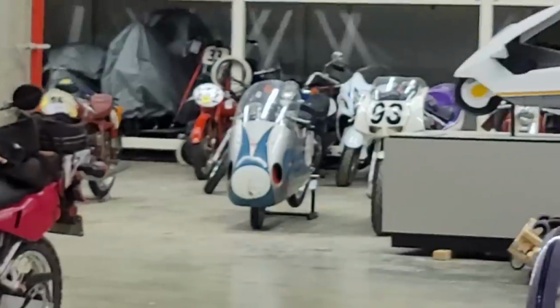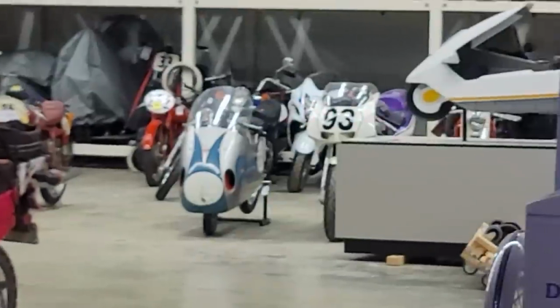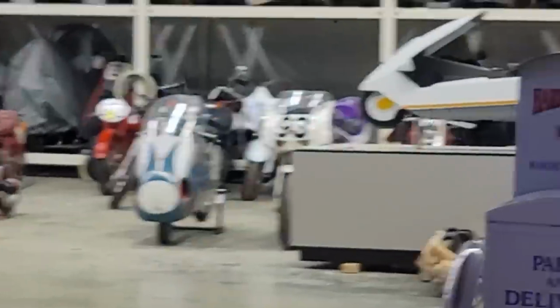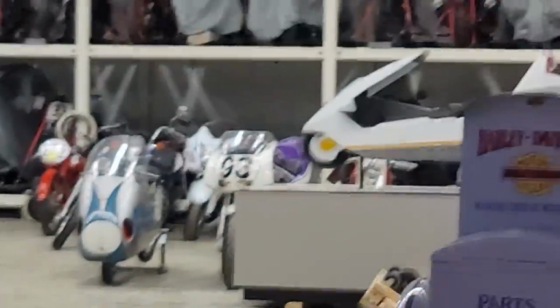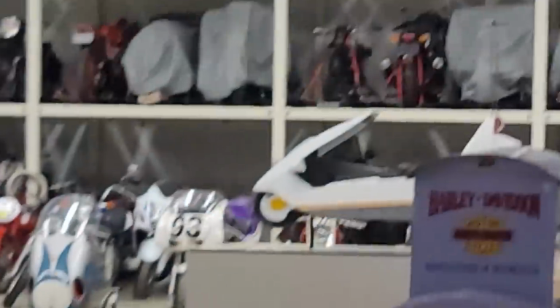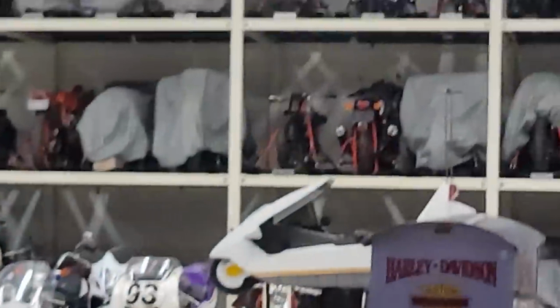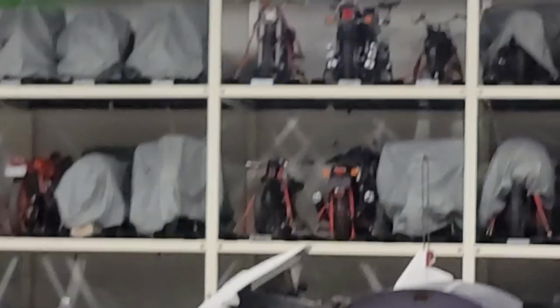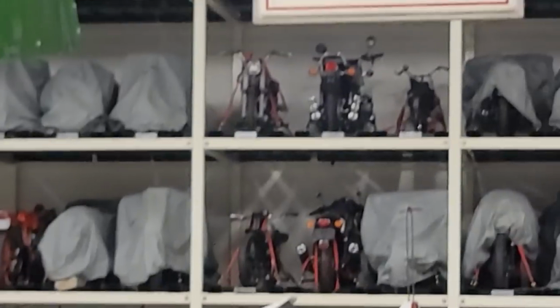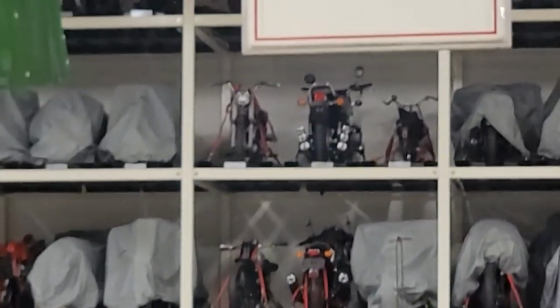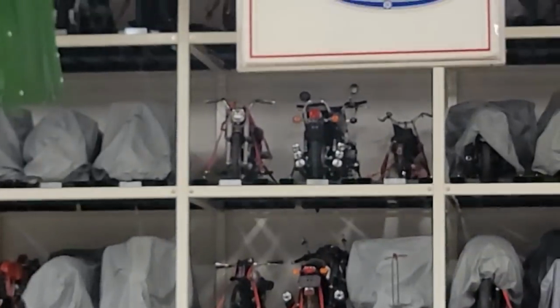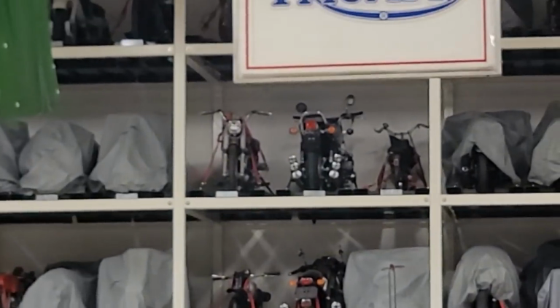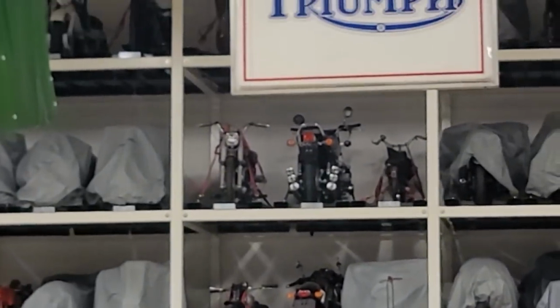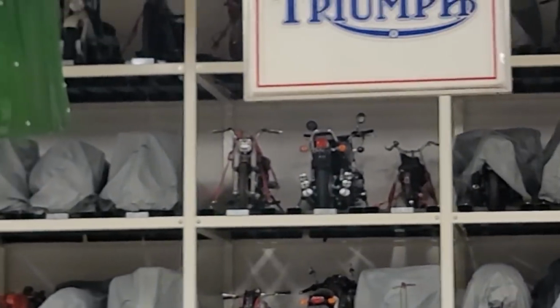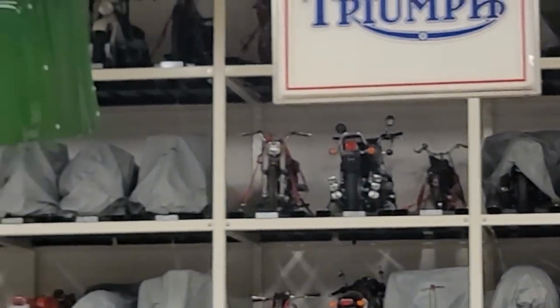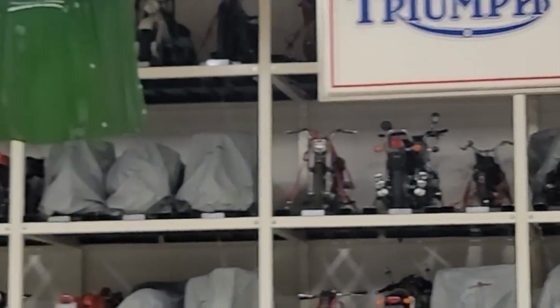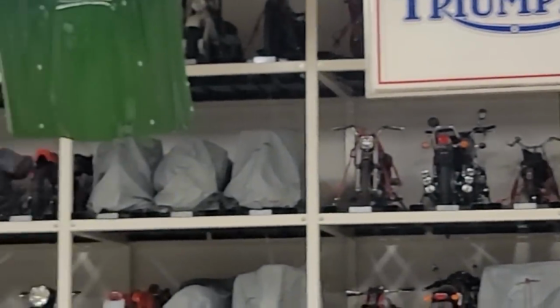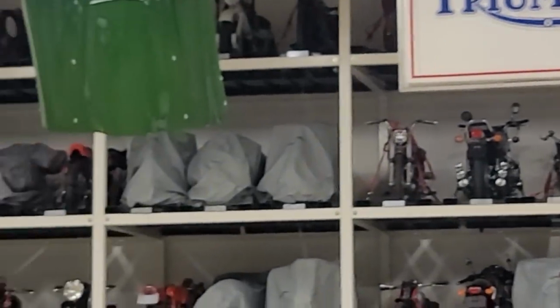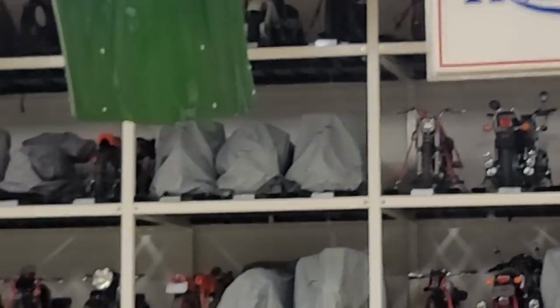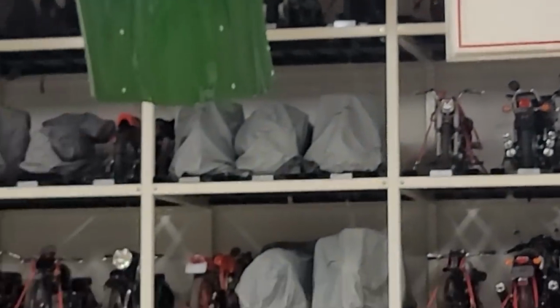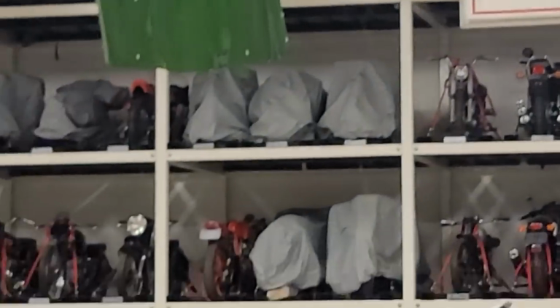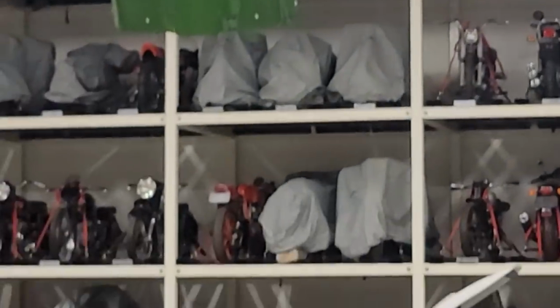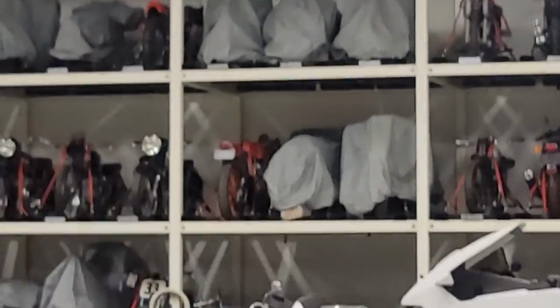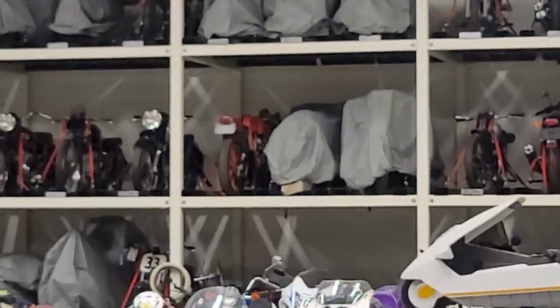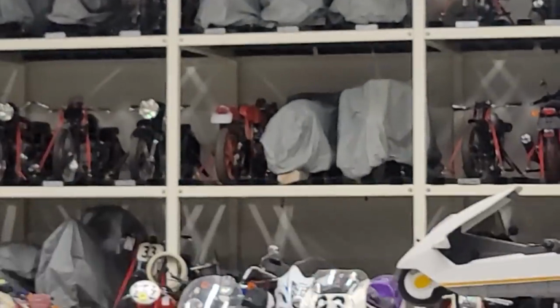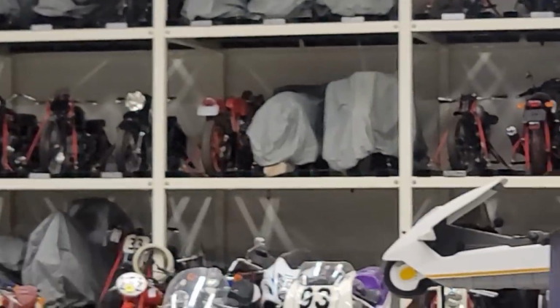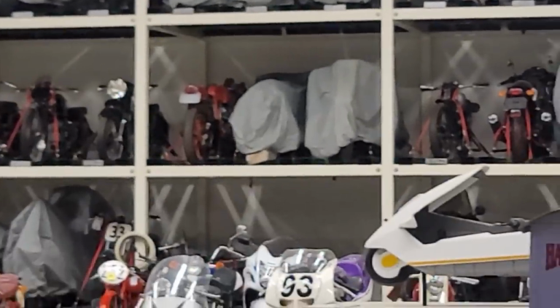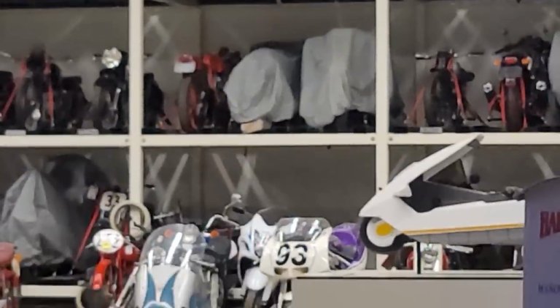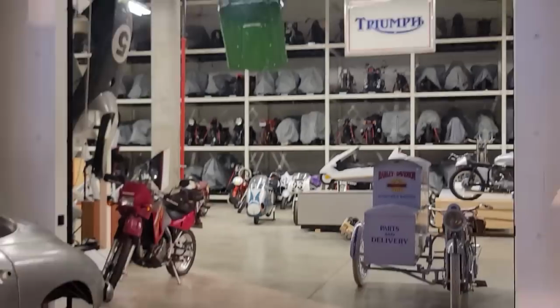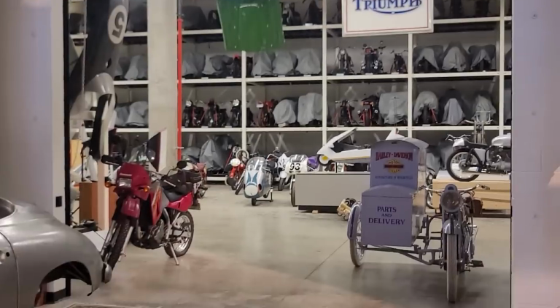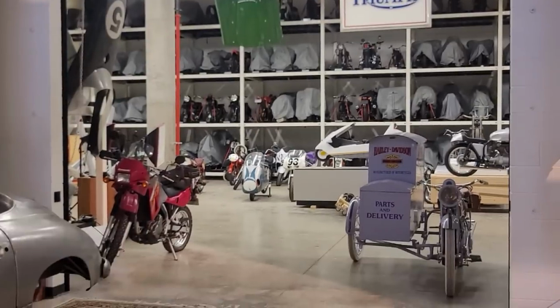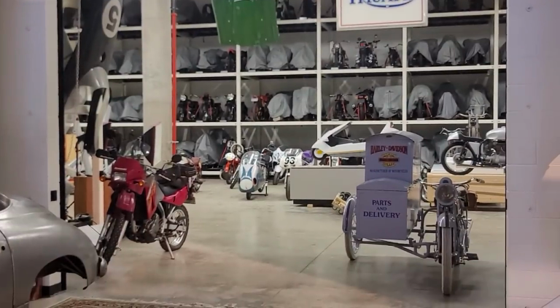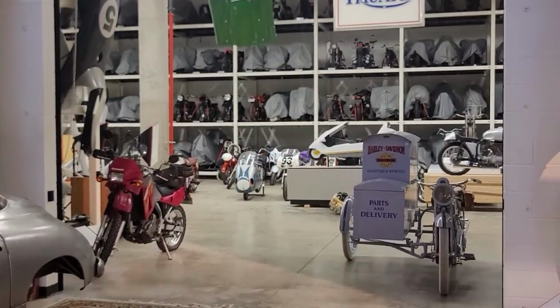In the back room downstairs, here's all the bikes that are not on display — over 800 motorcycles. It's fantastic.